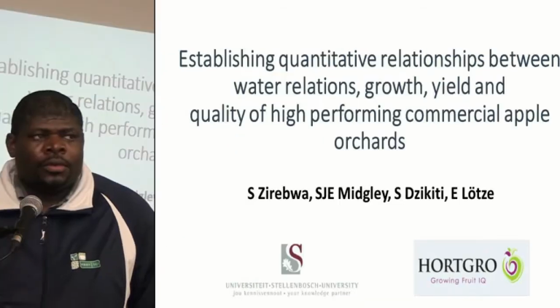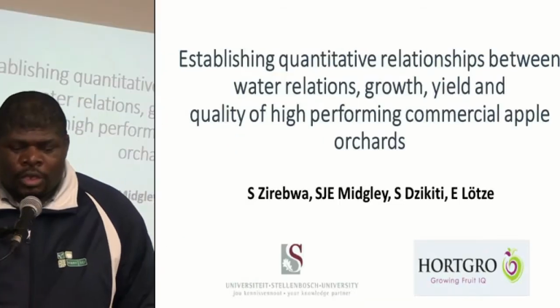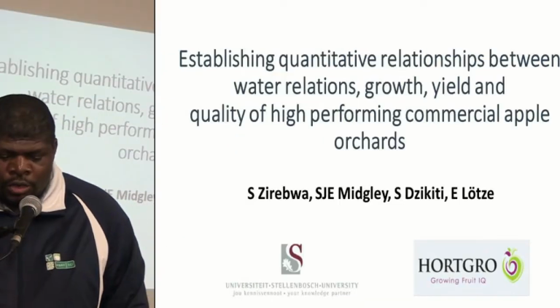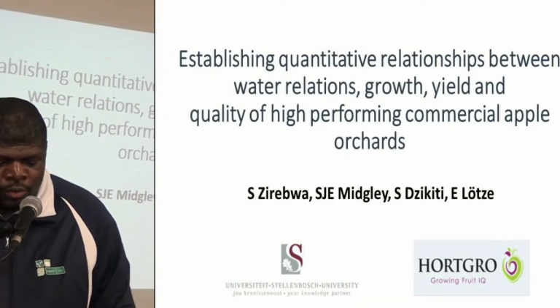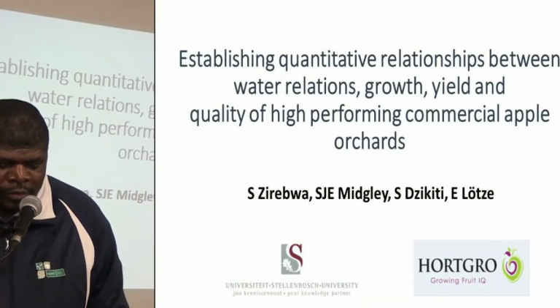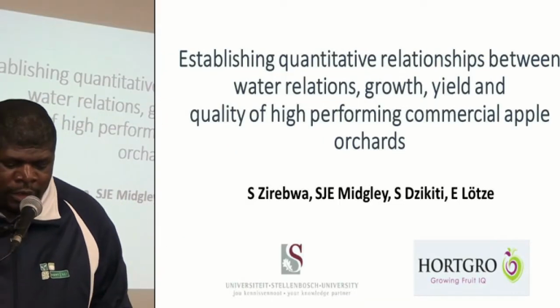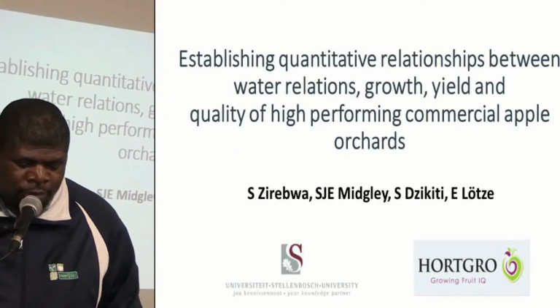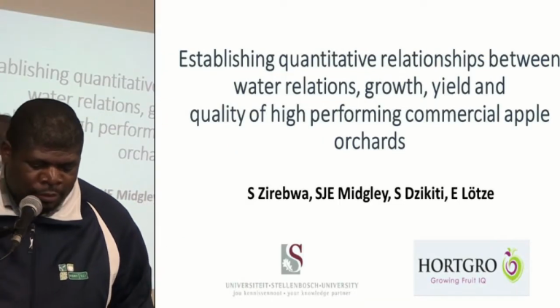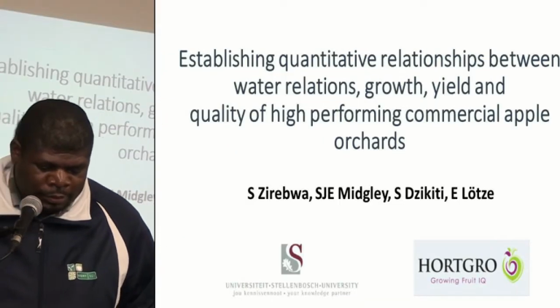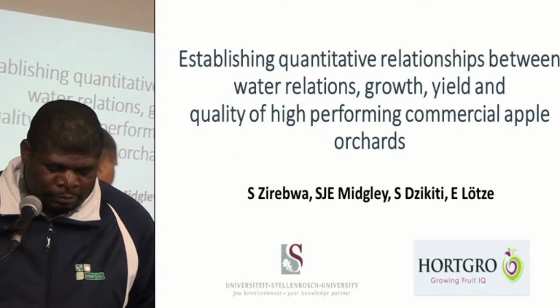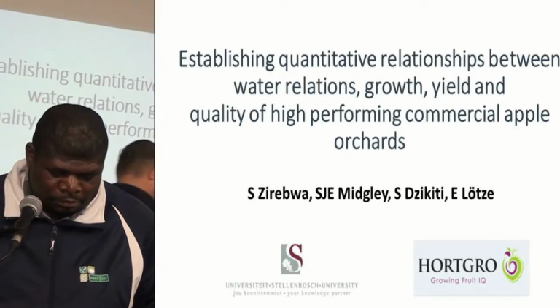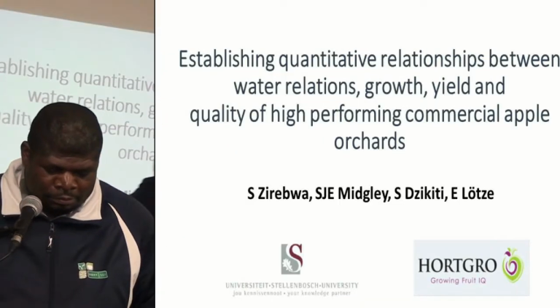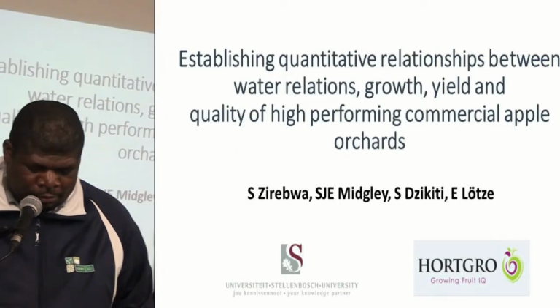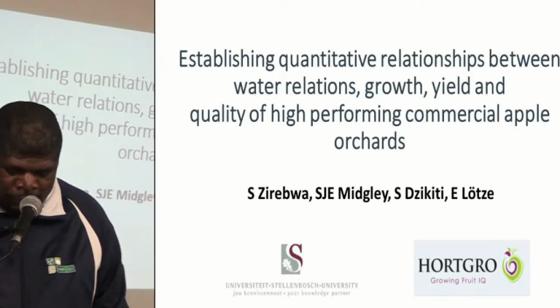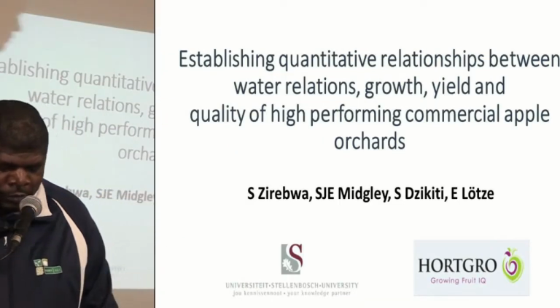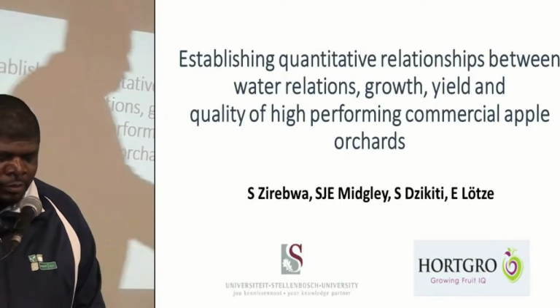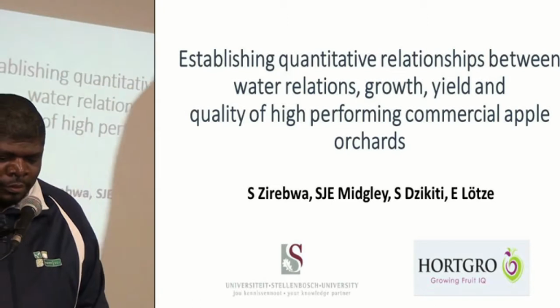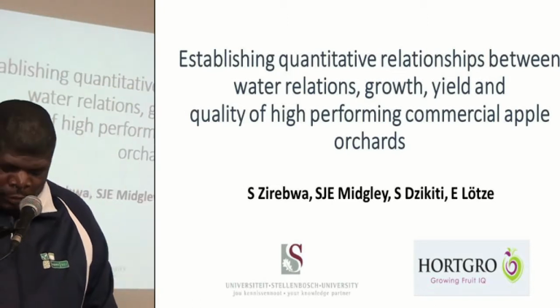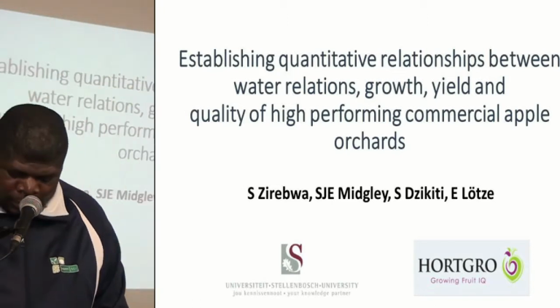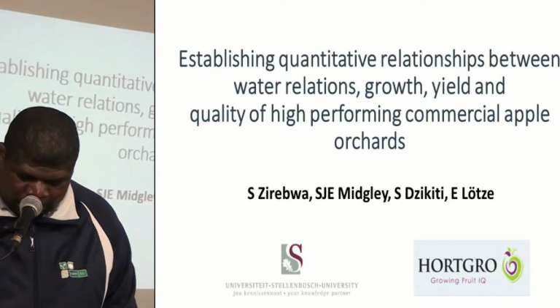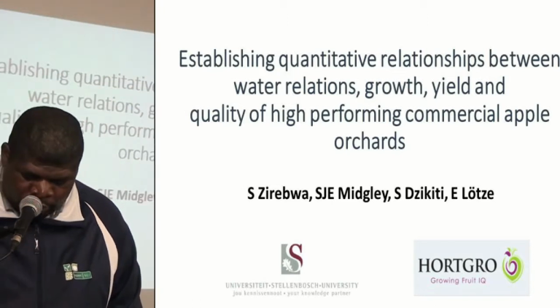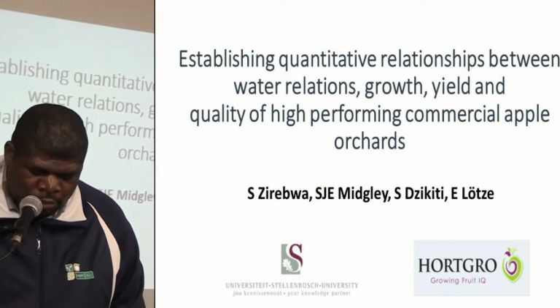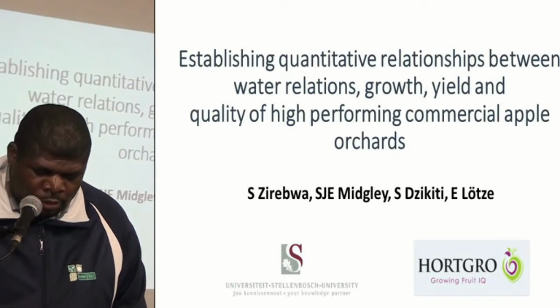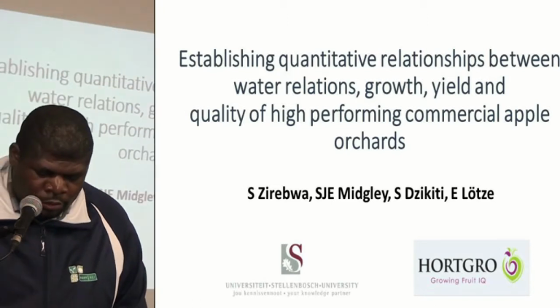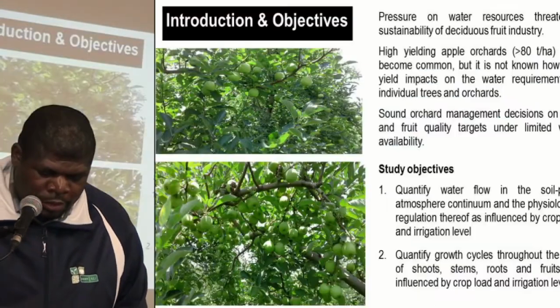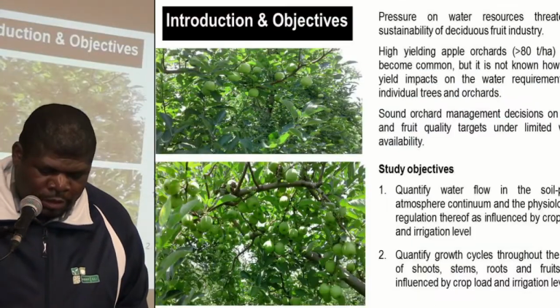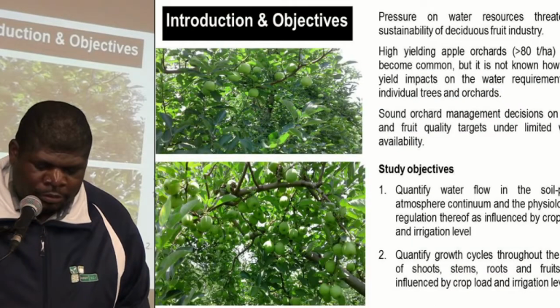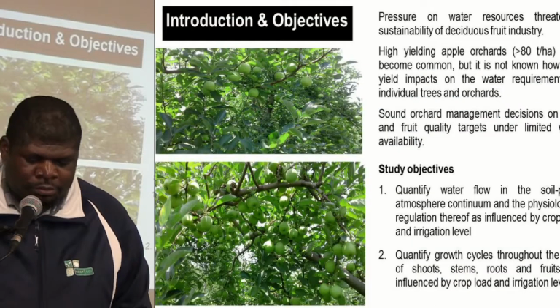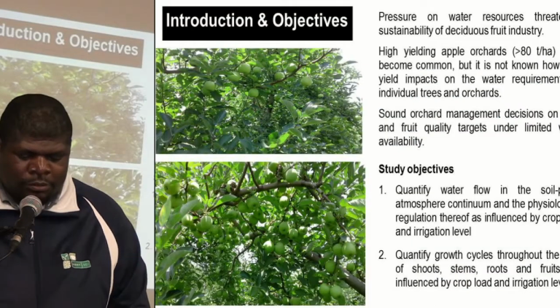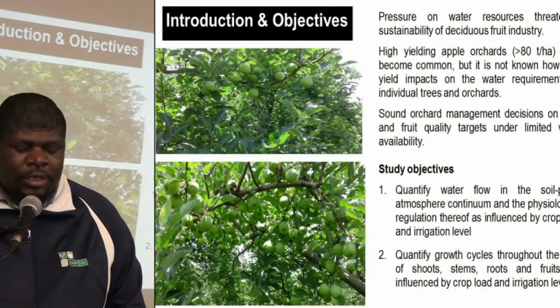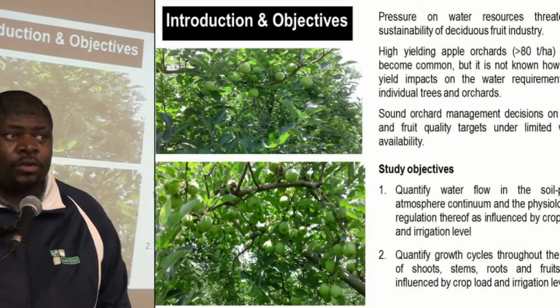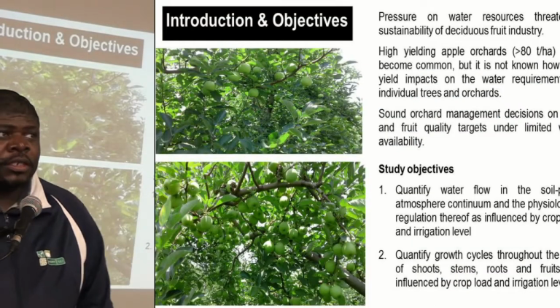Good afternoon. We'll go to the introduction.